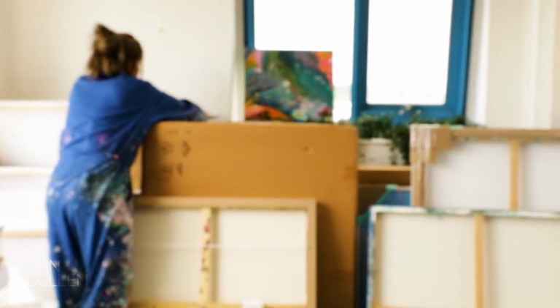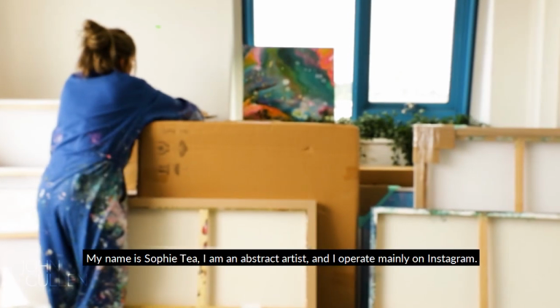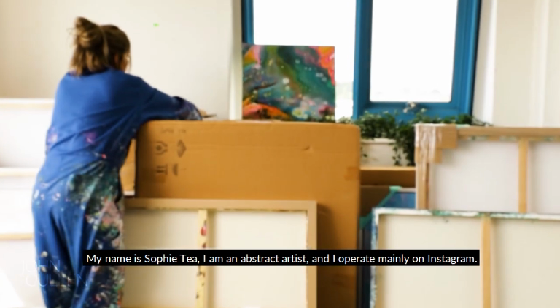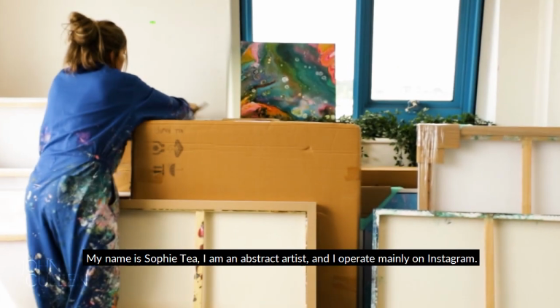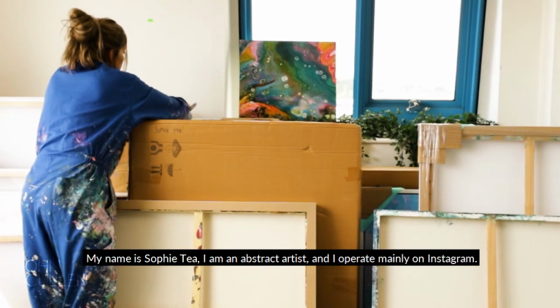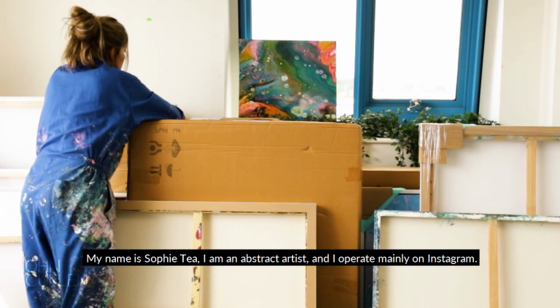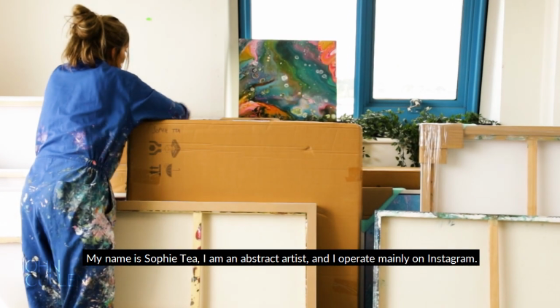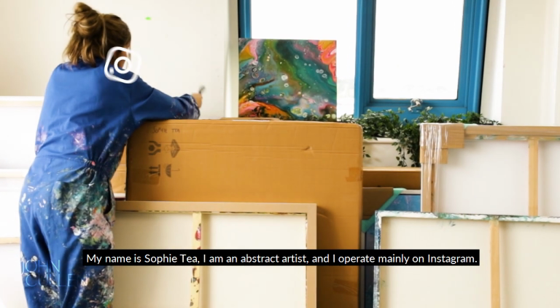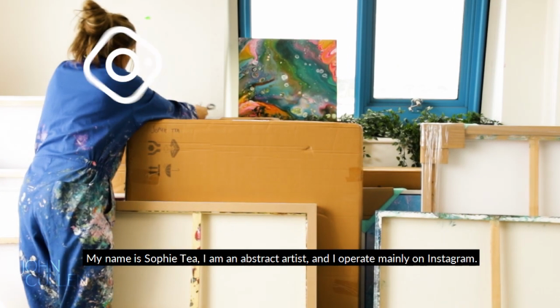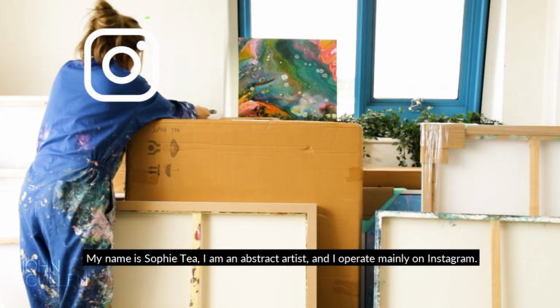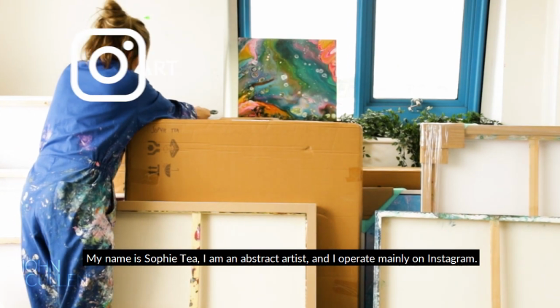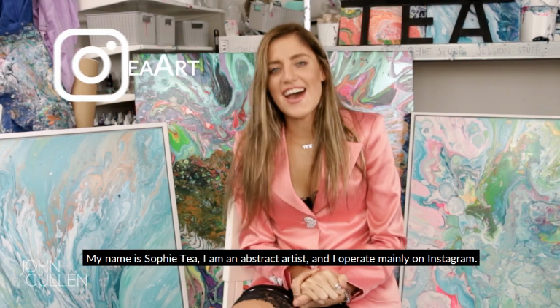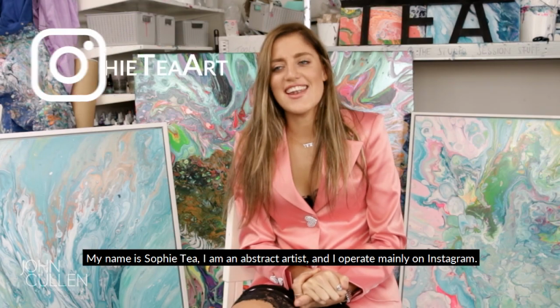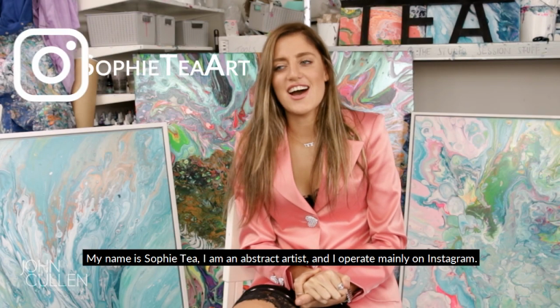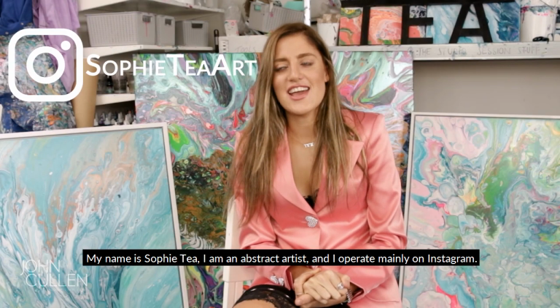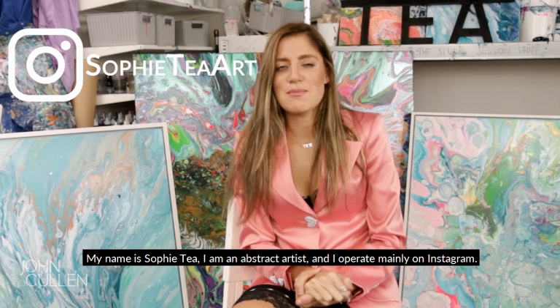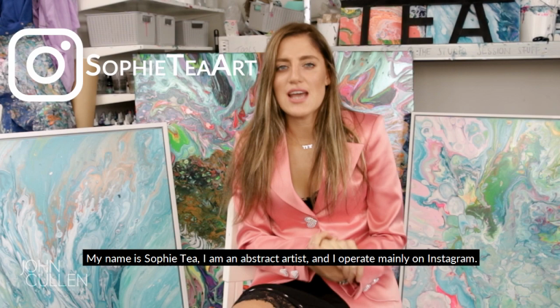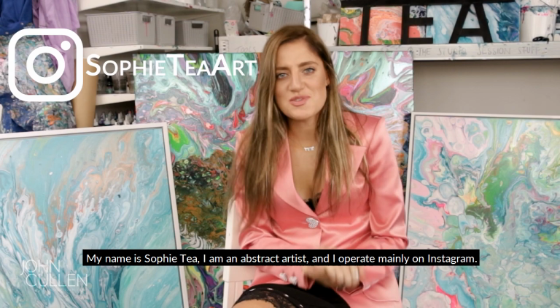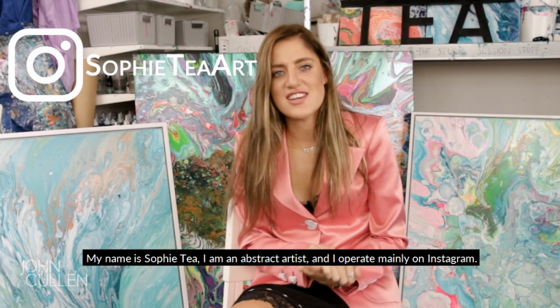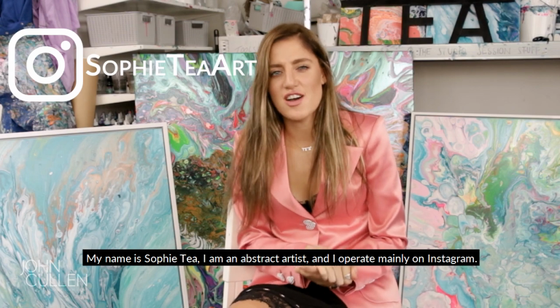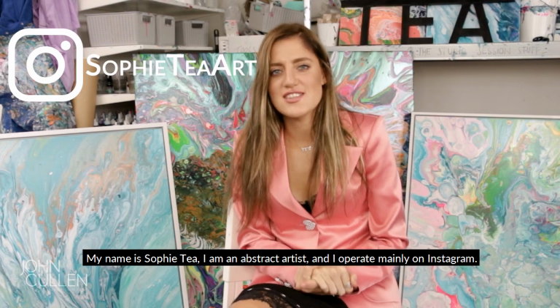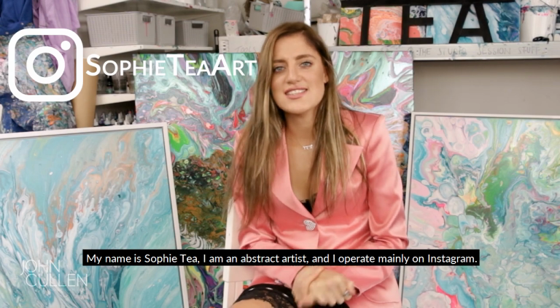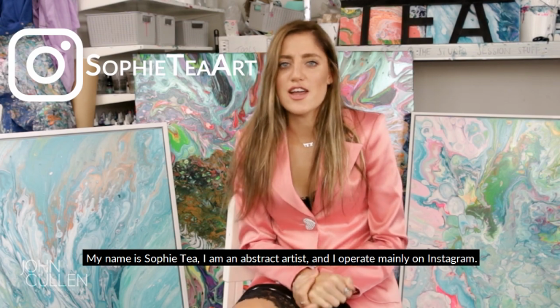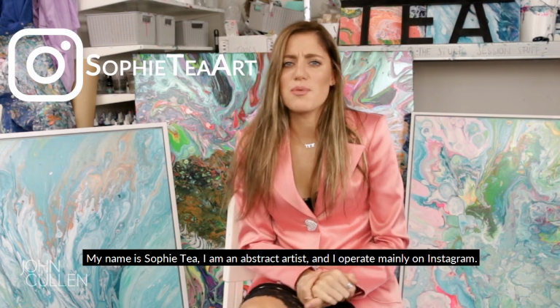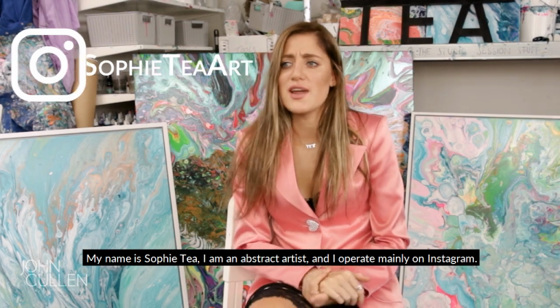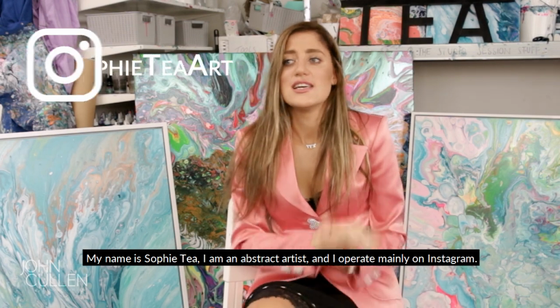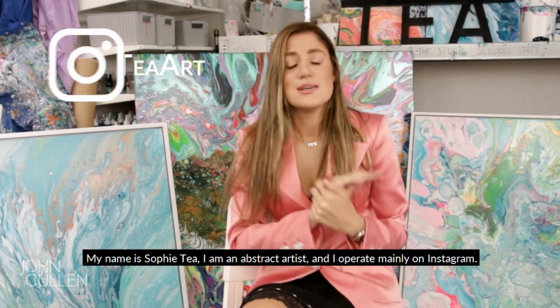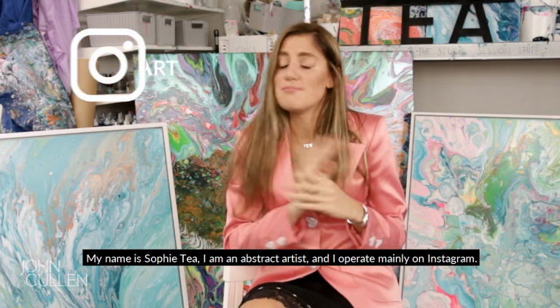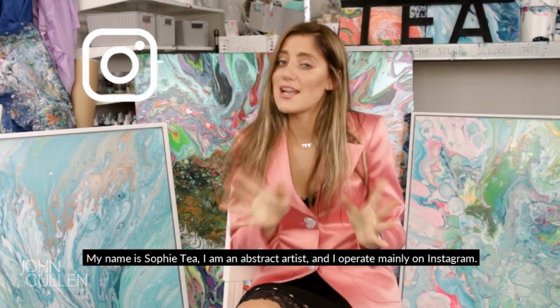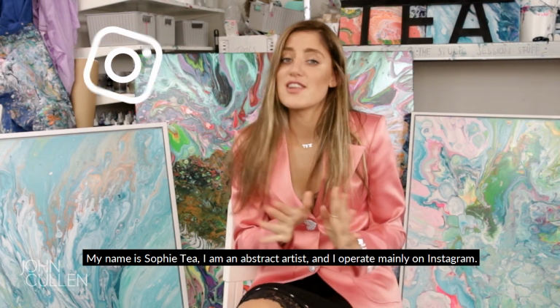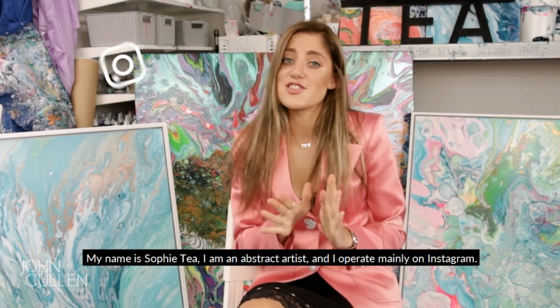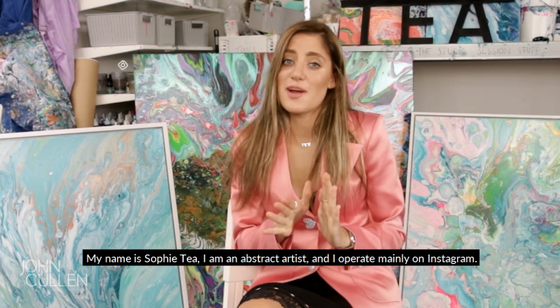My name is Sophie T and I am an abstract artist. I operate mainly on Instagram.